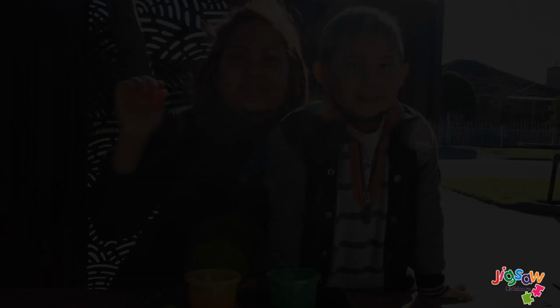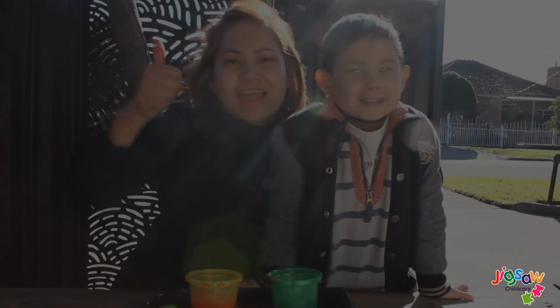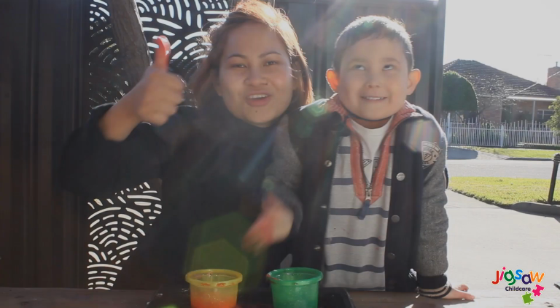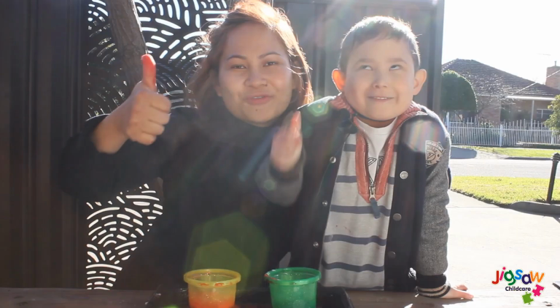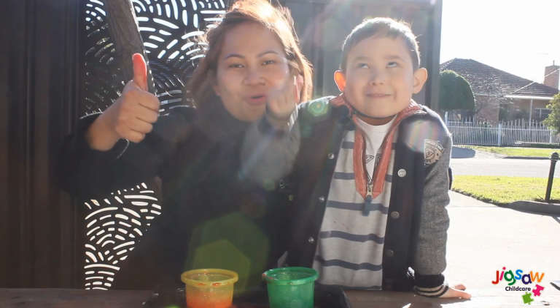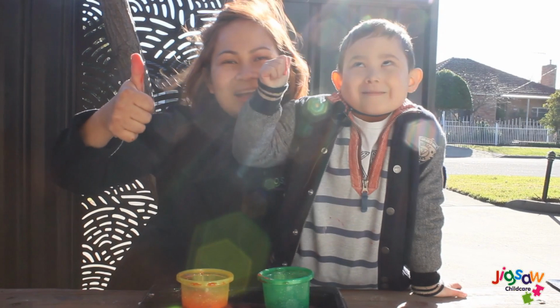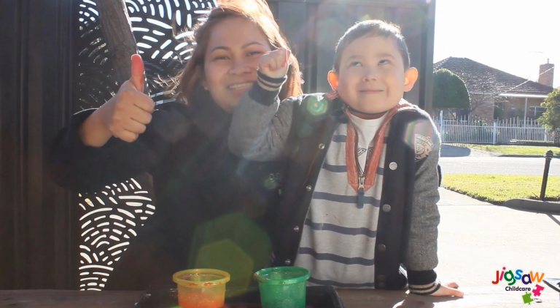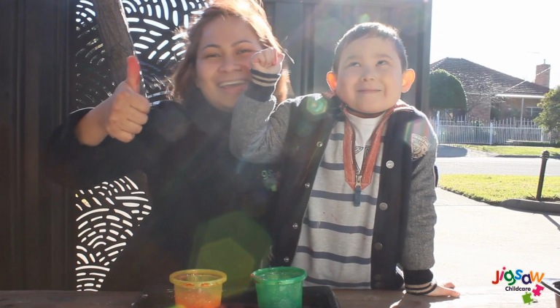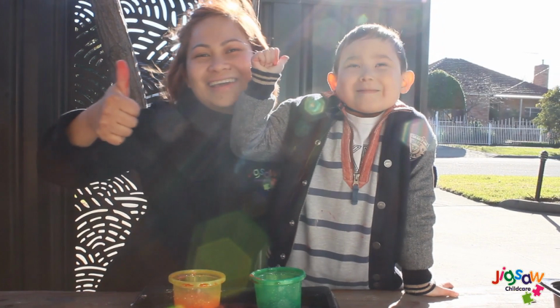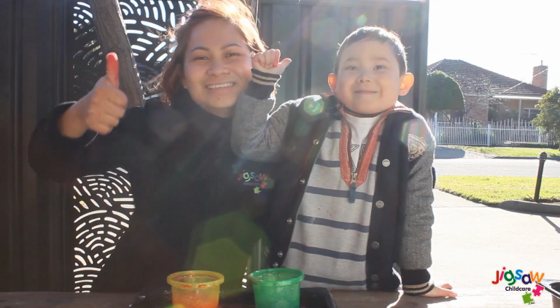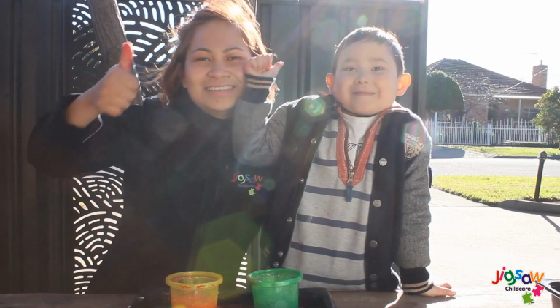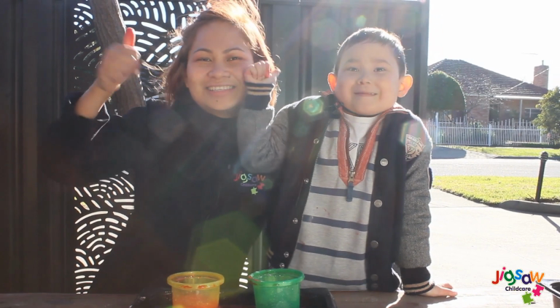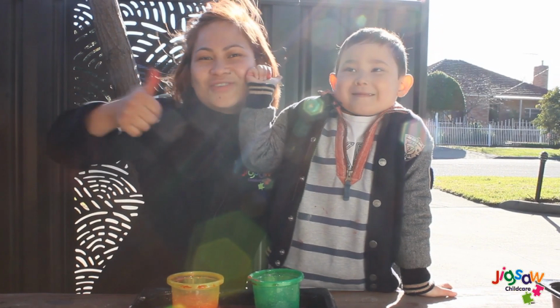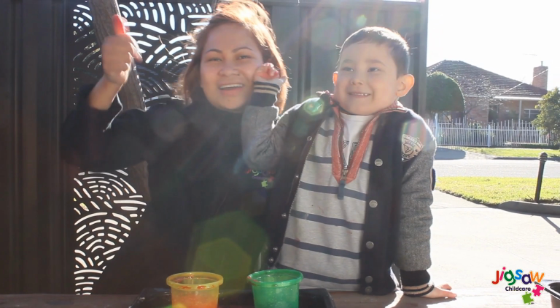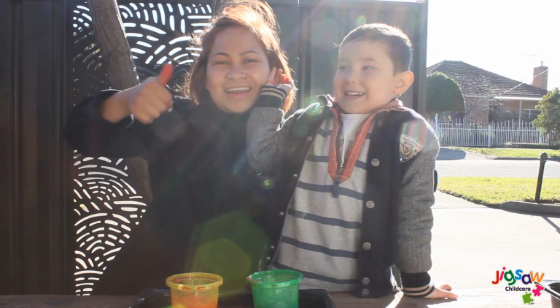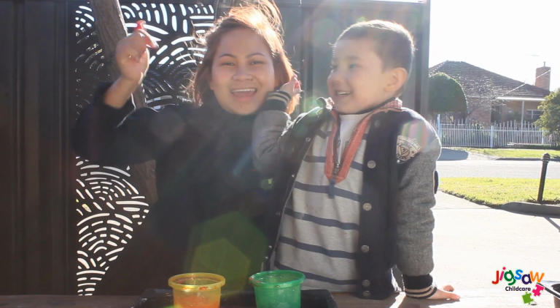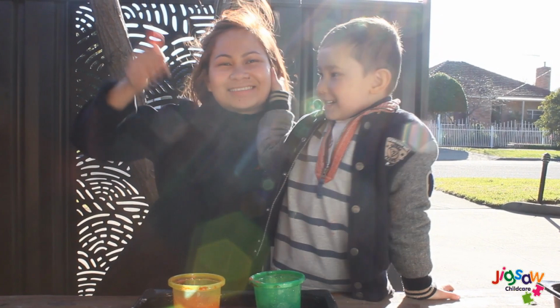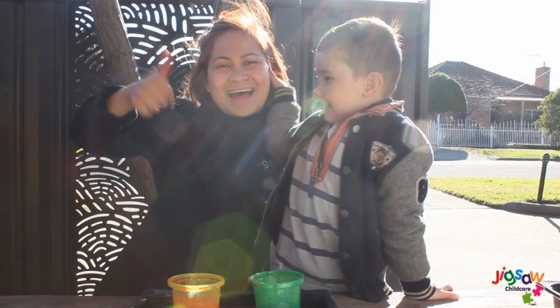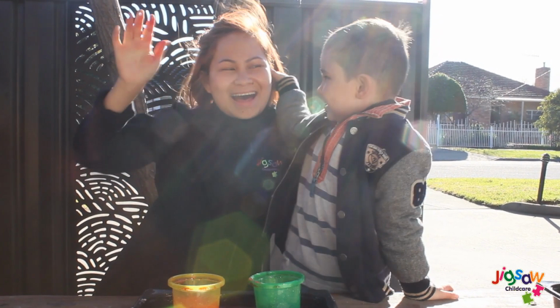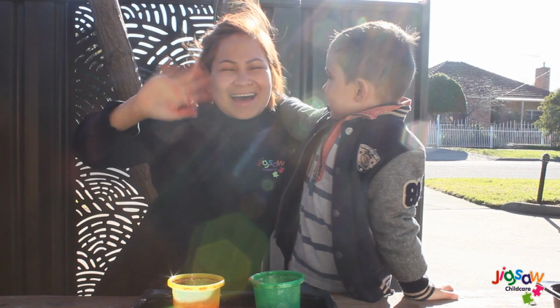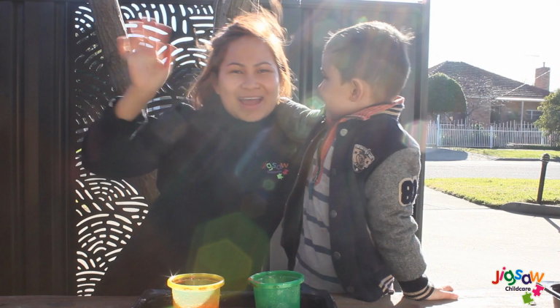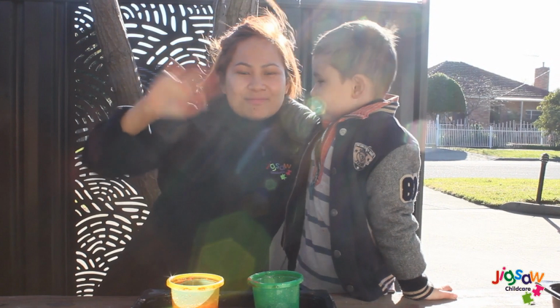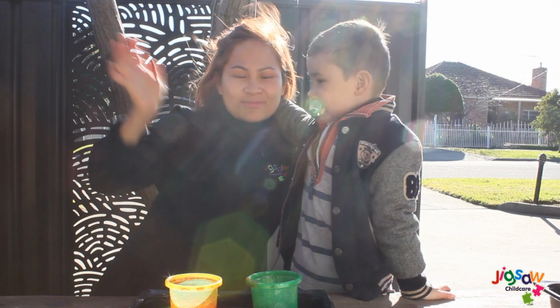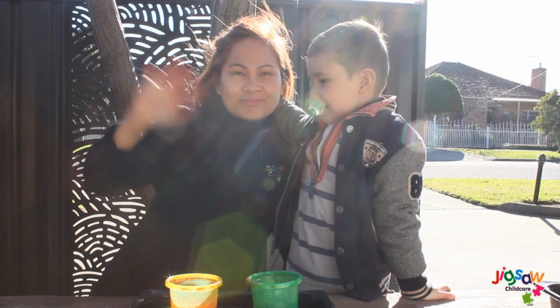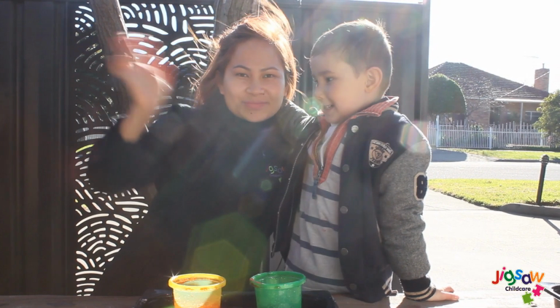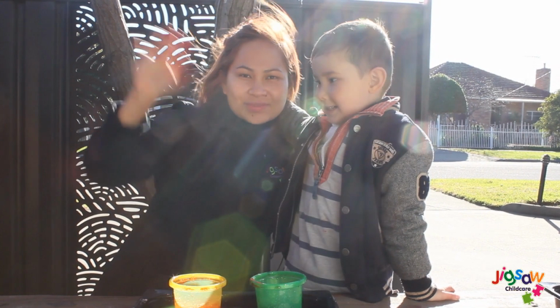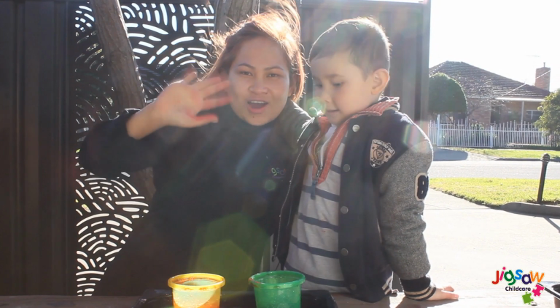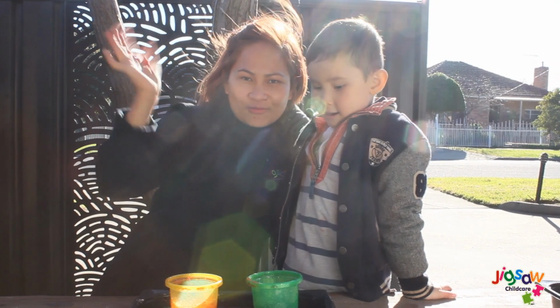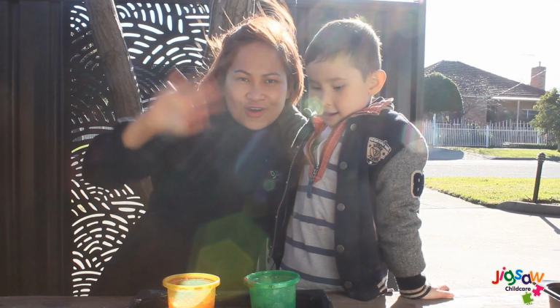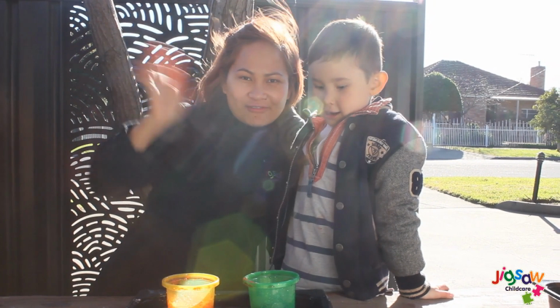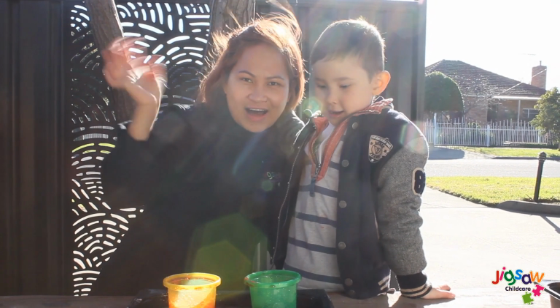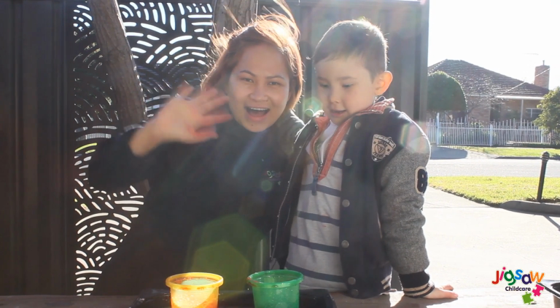Thank you for watching! See you again next time! I hope you have fun!